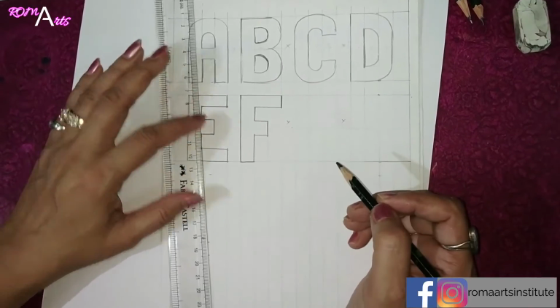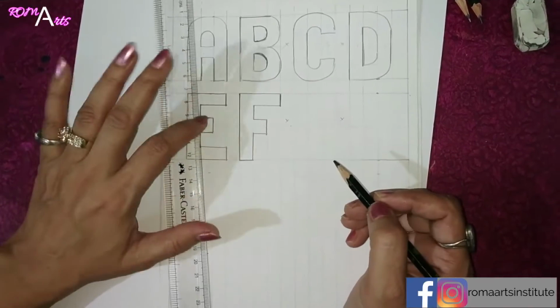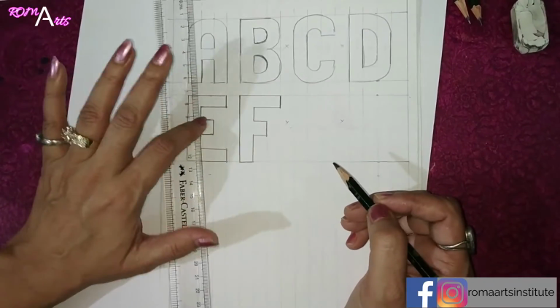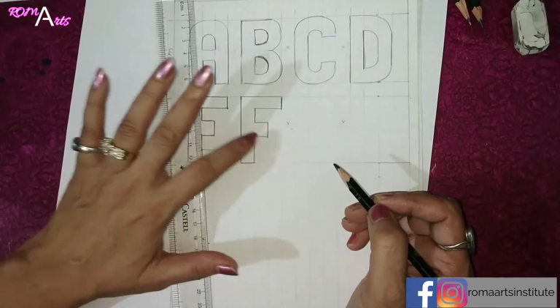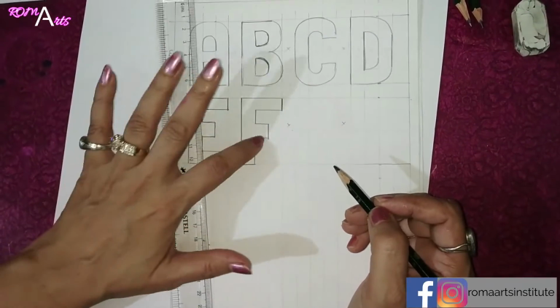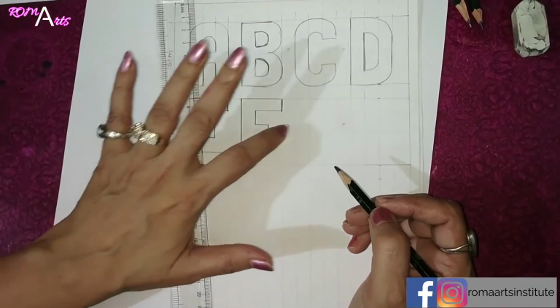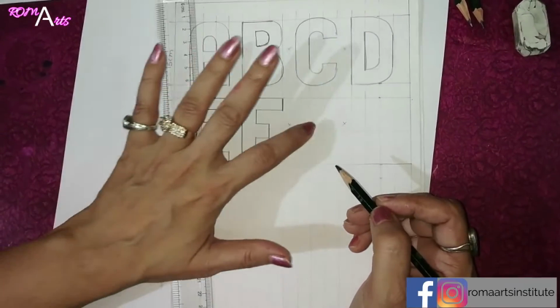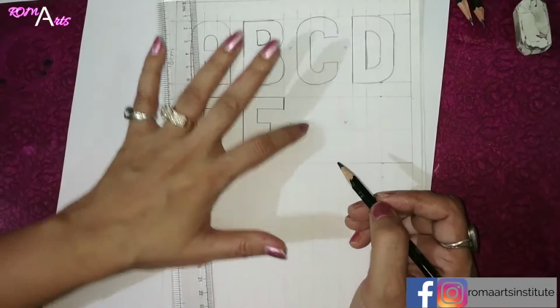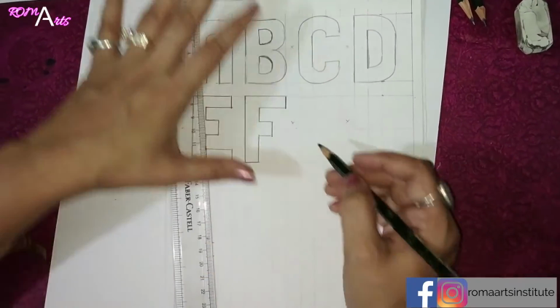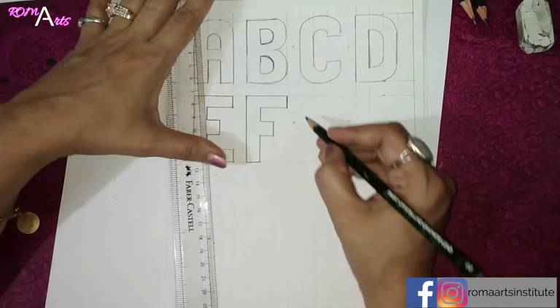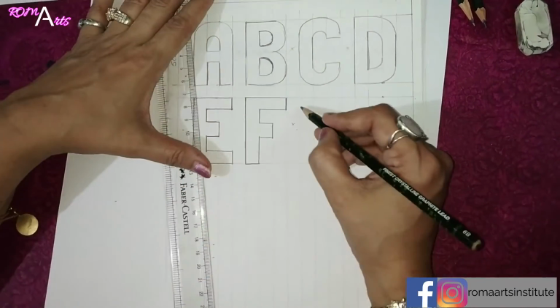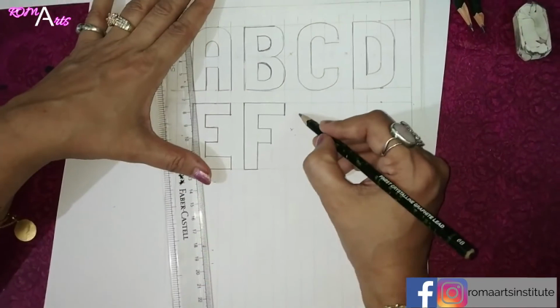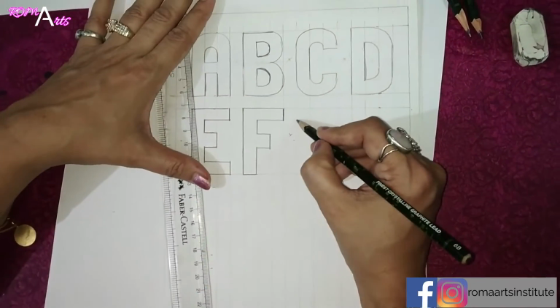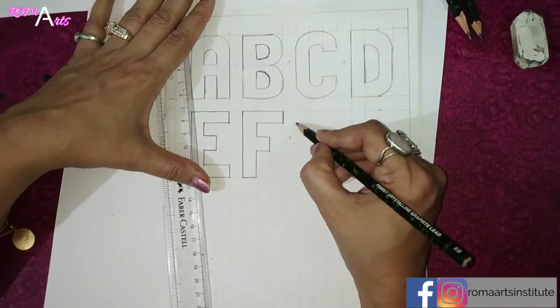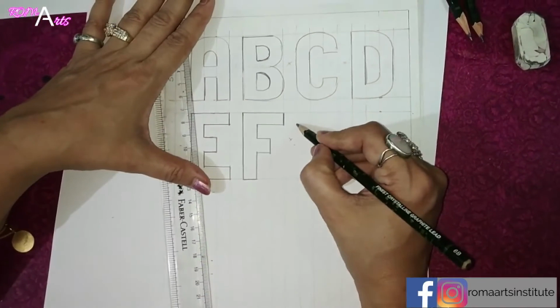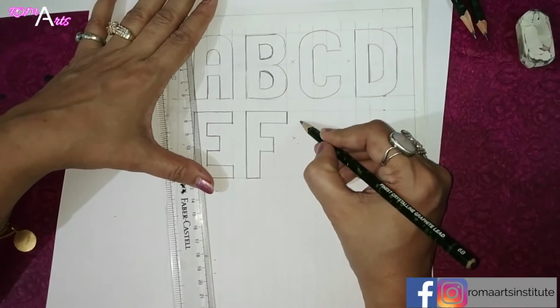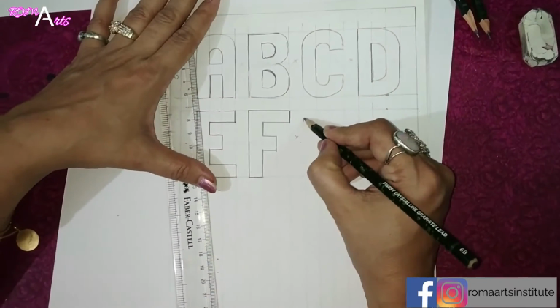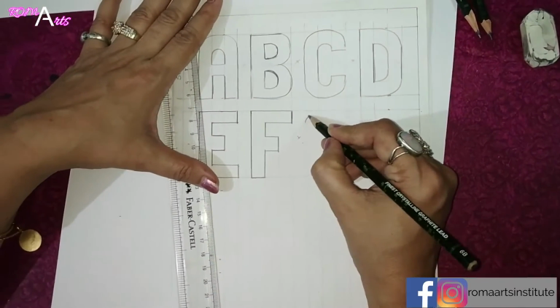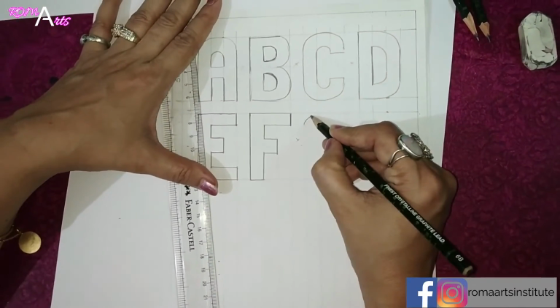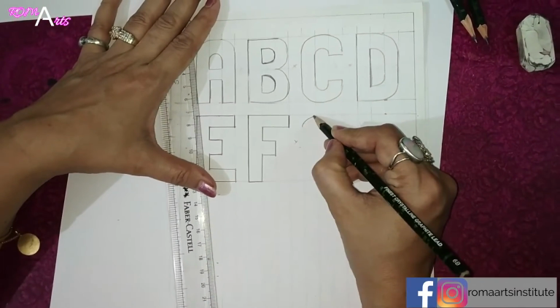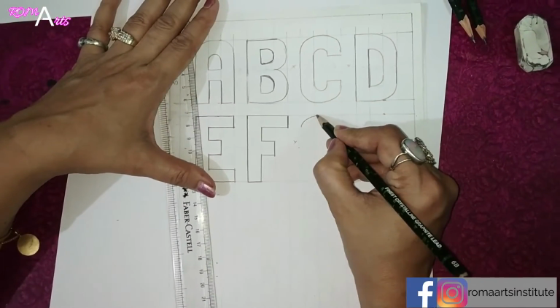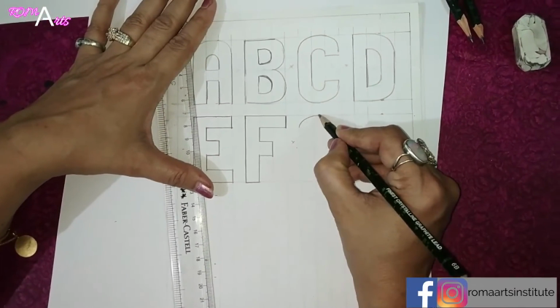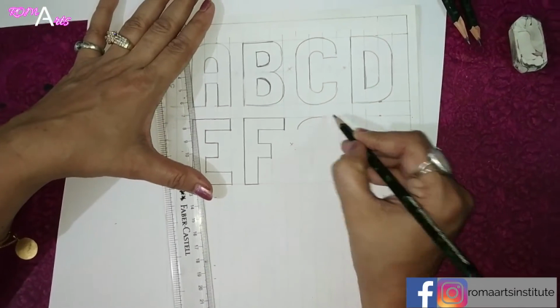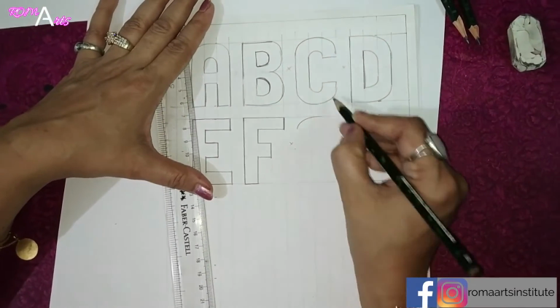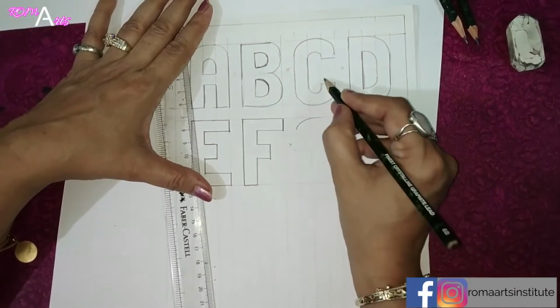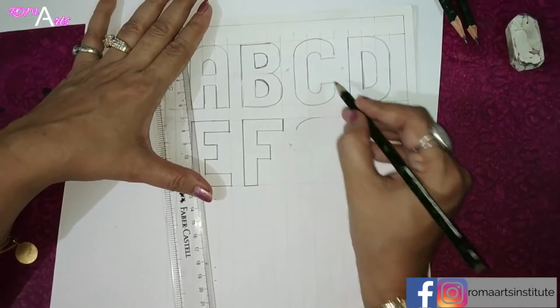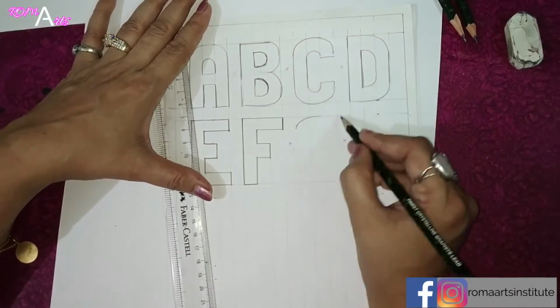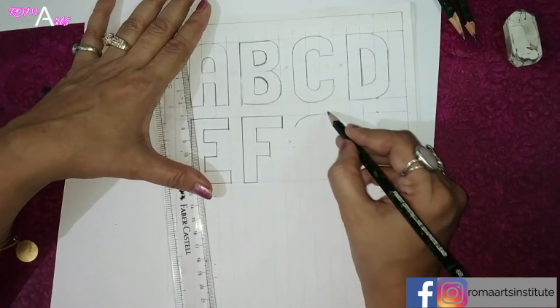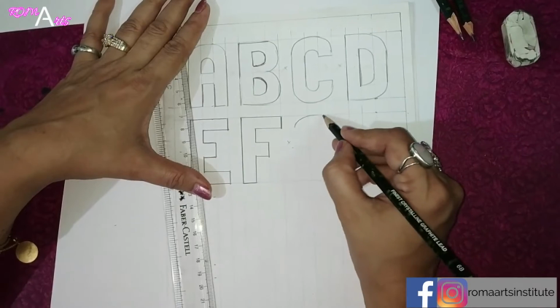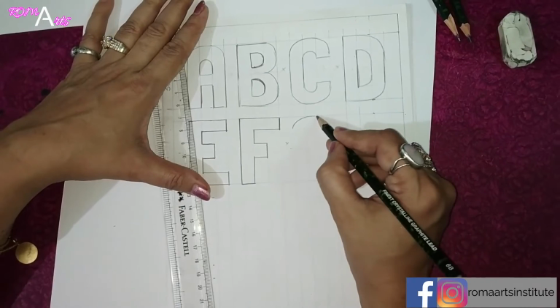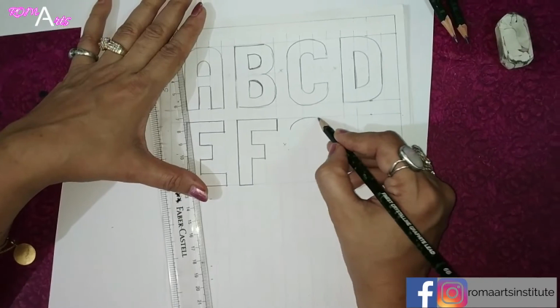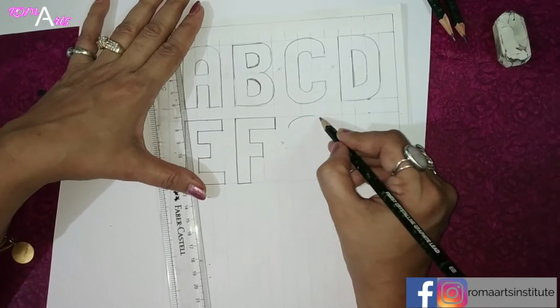E, F, G. For G, we will put it the same as C.